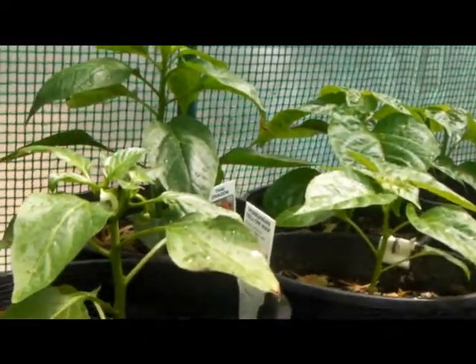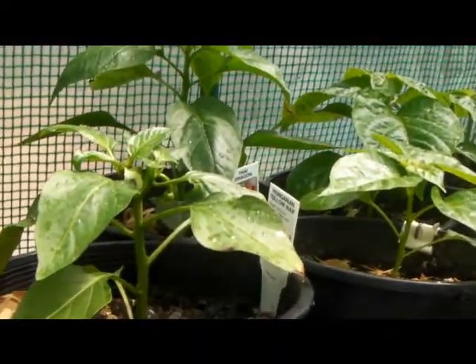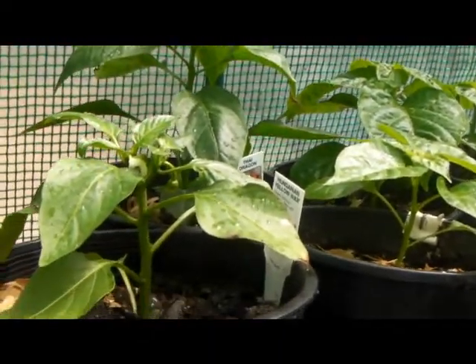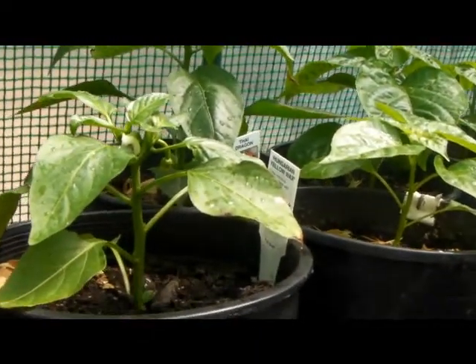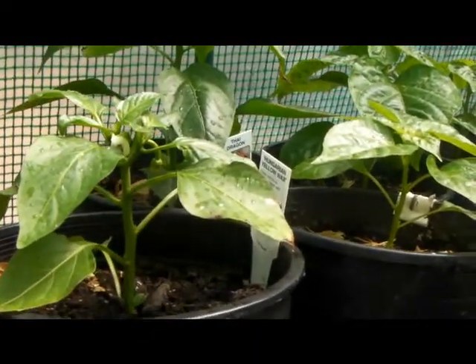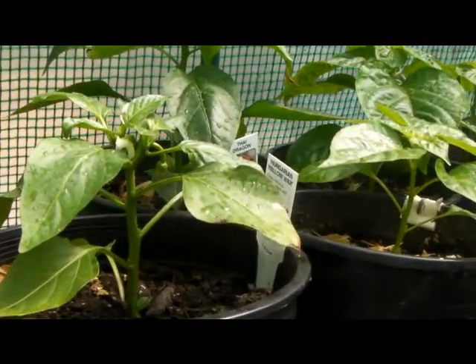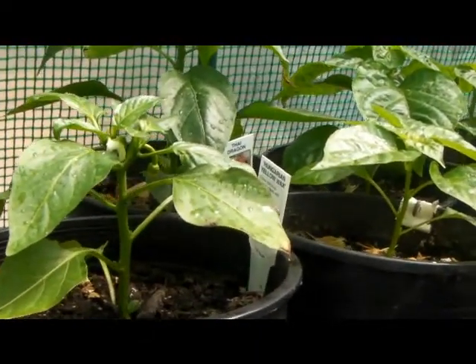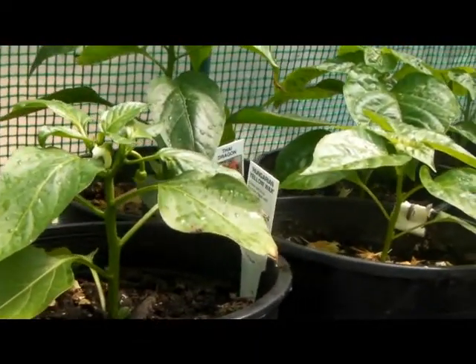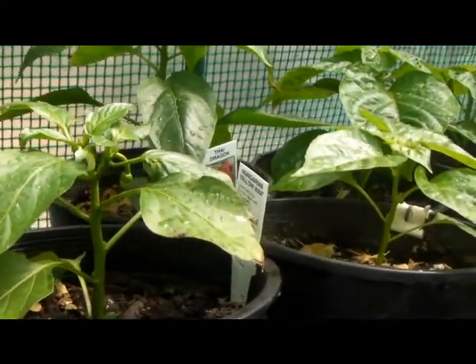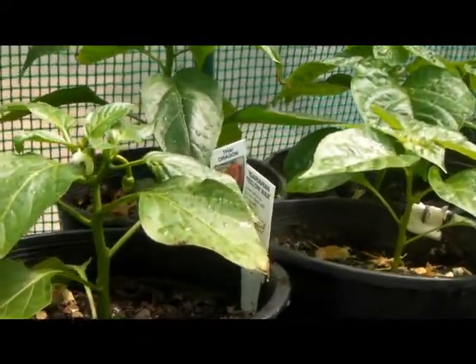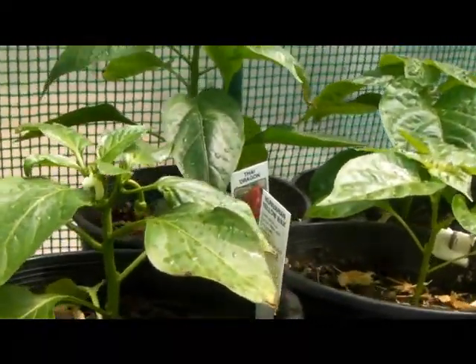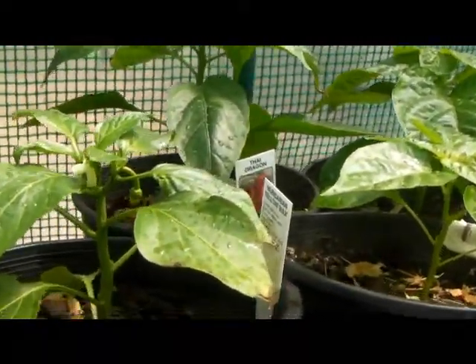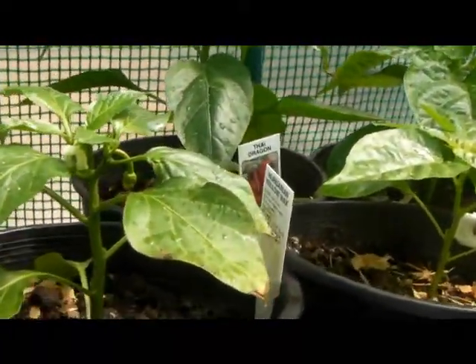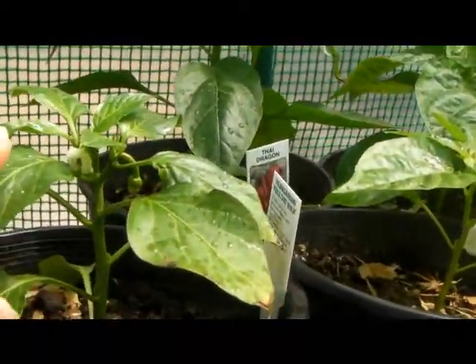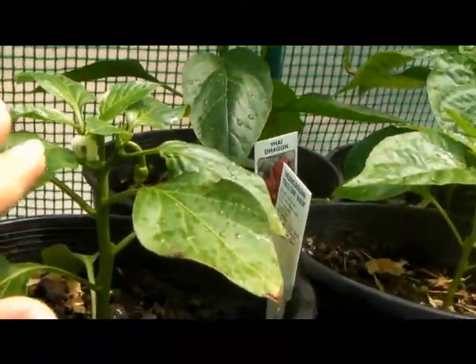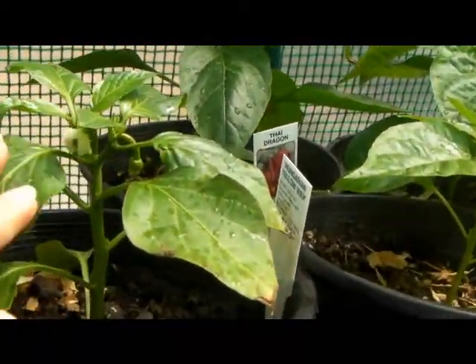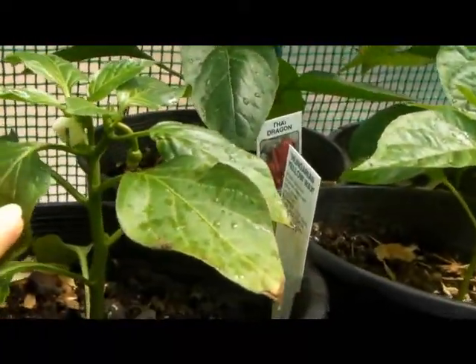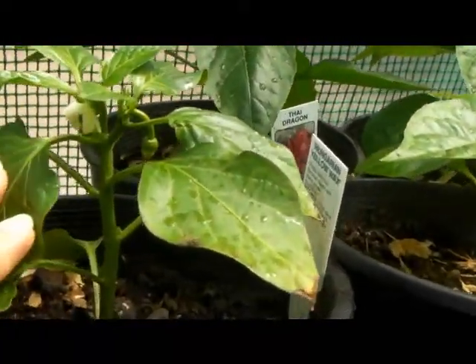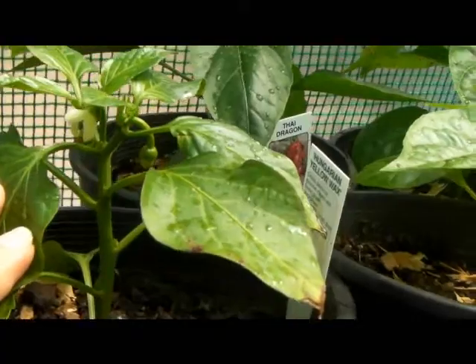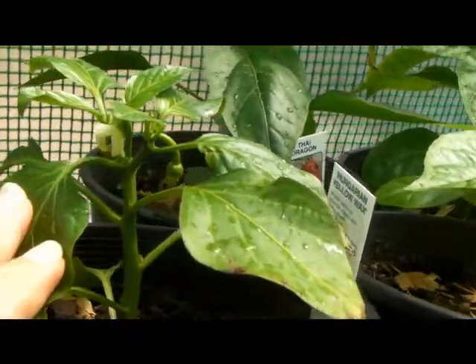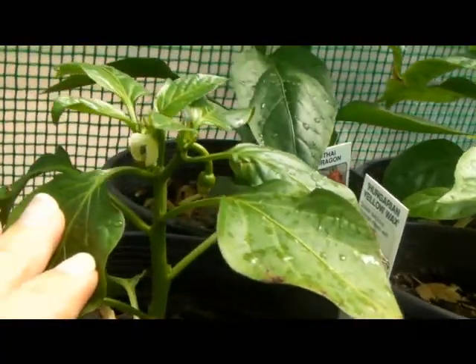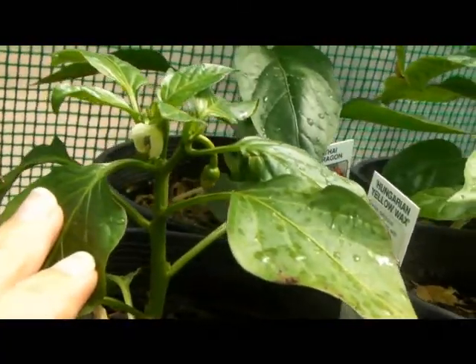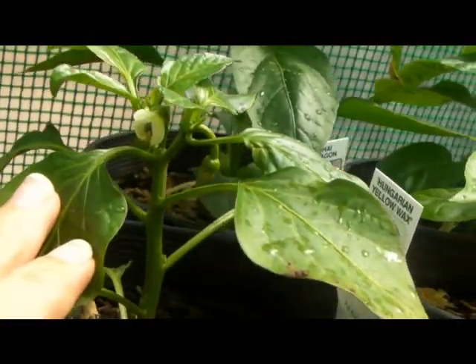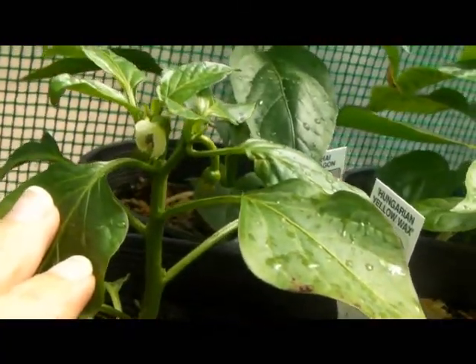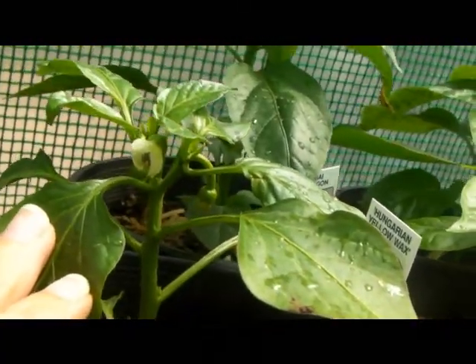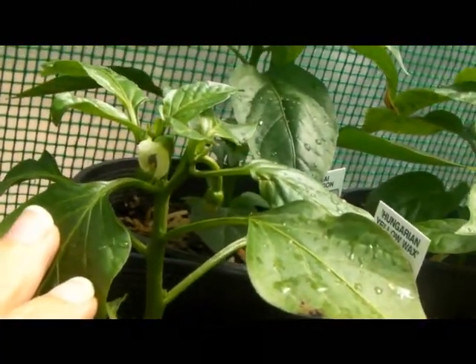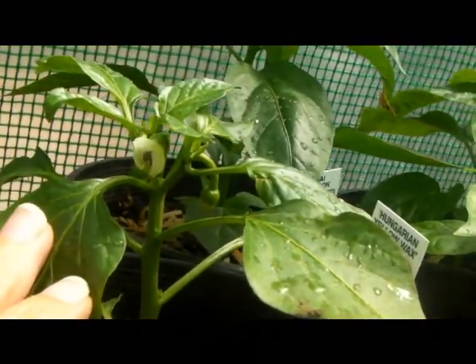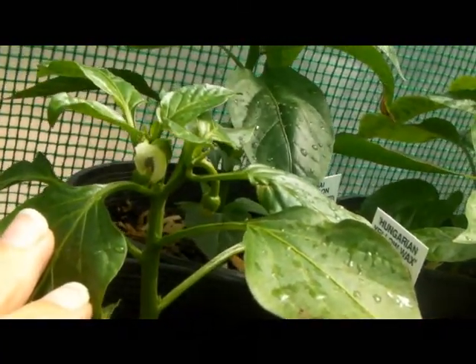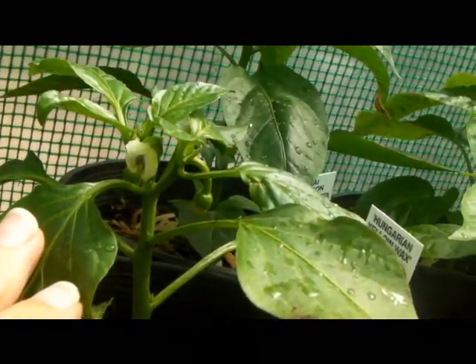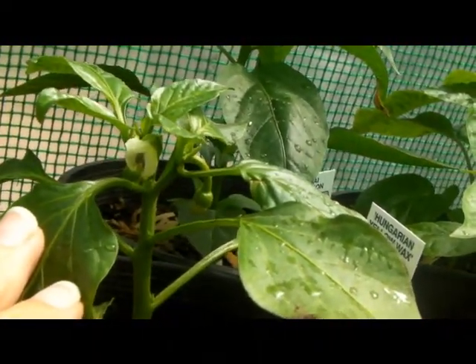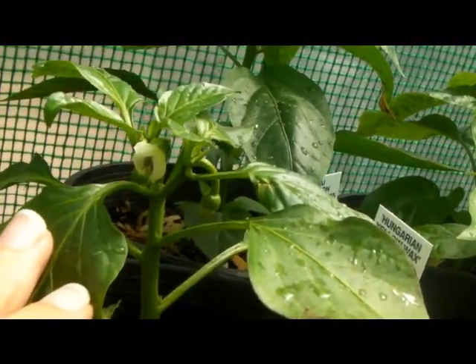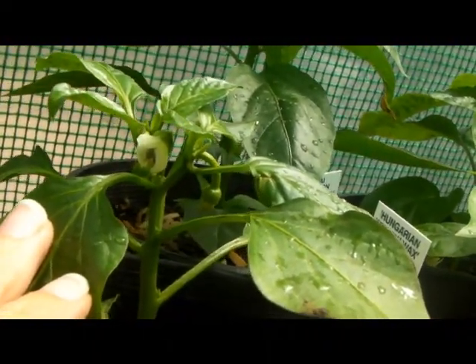And I'm getting flowers — check this out. There's a flower, finally!